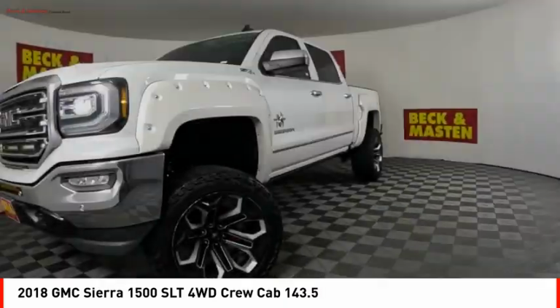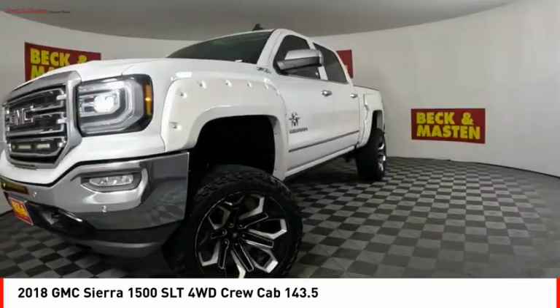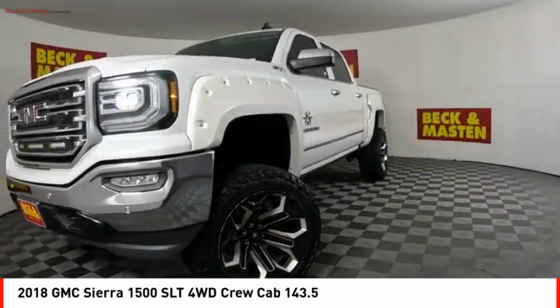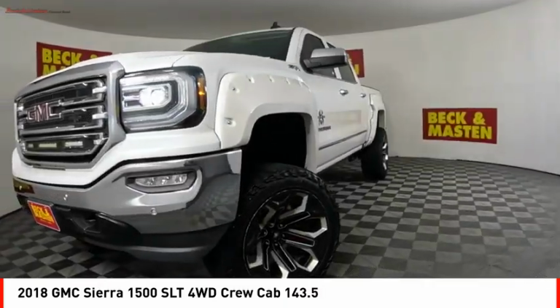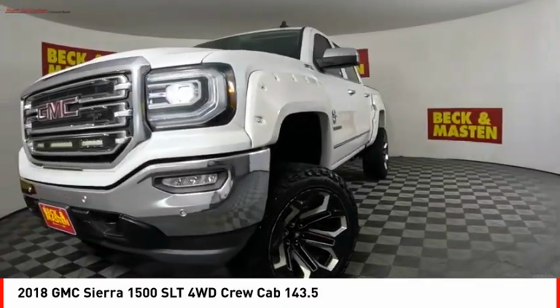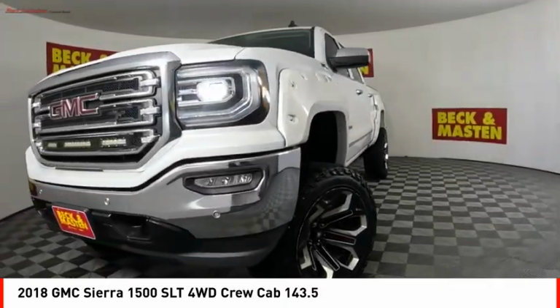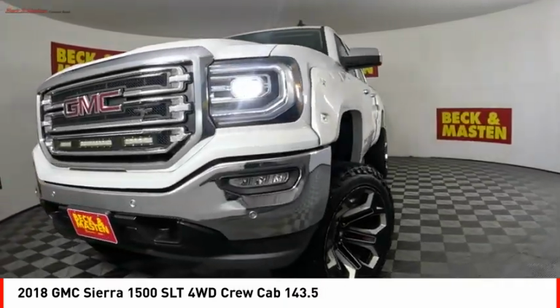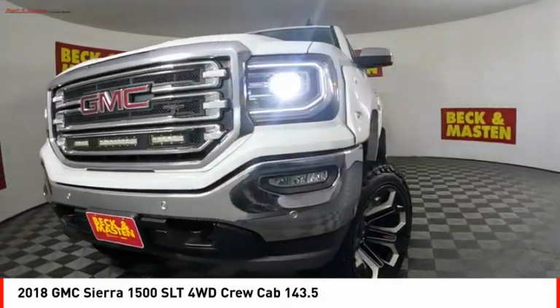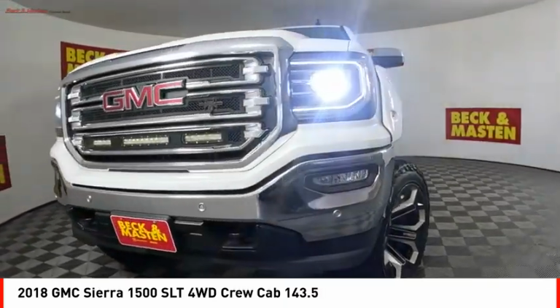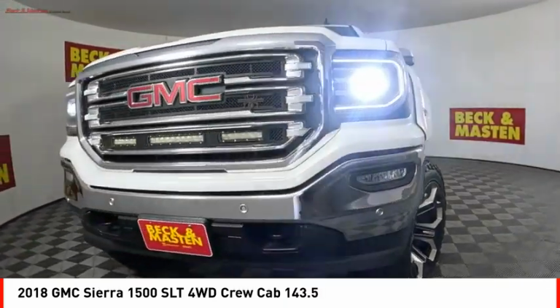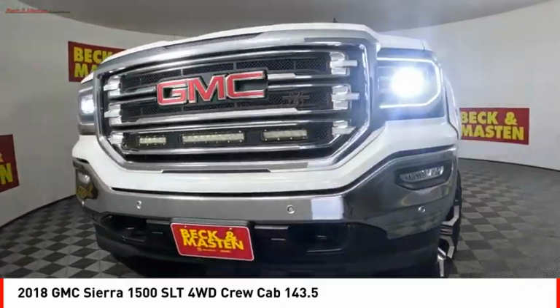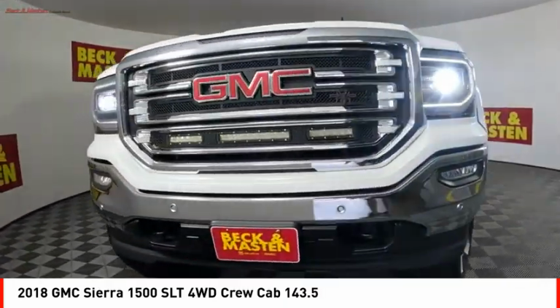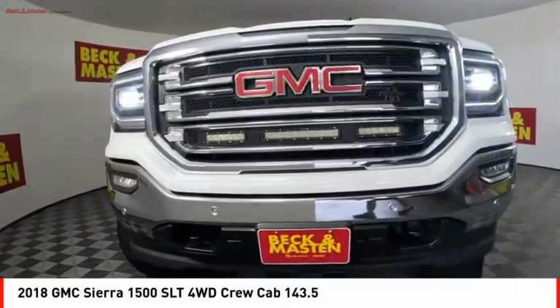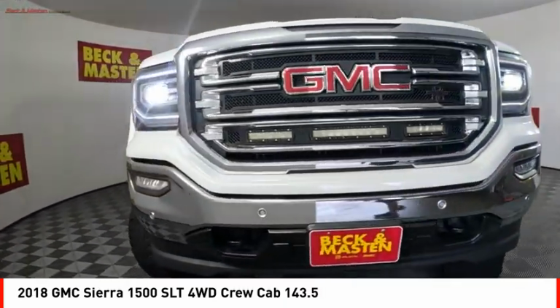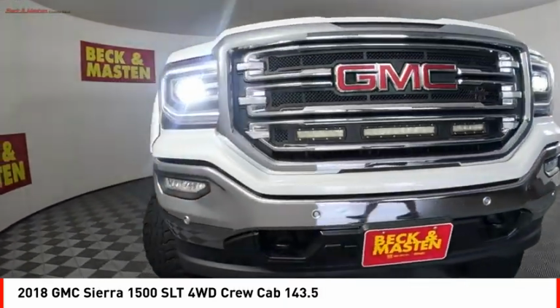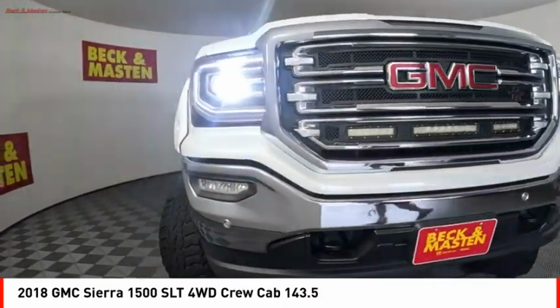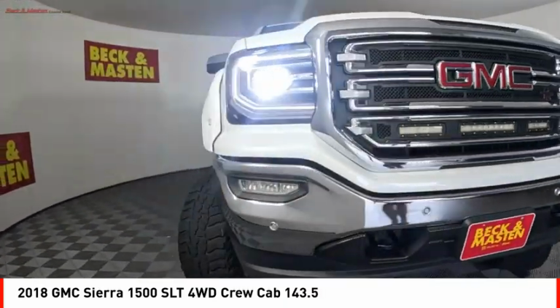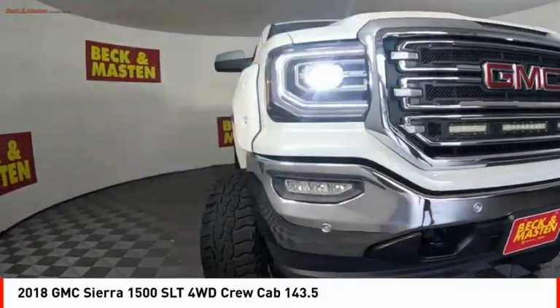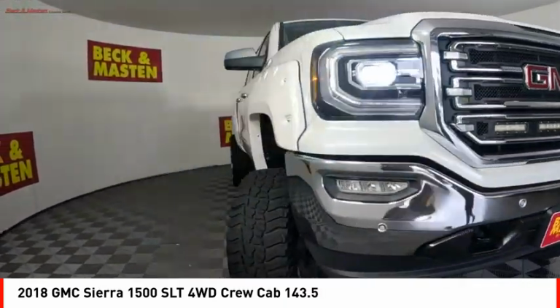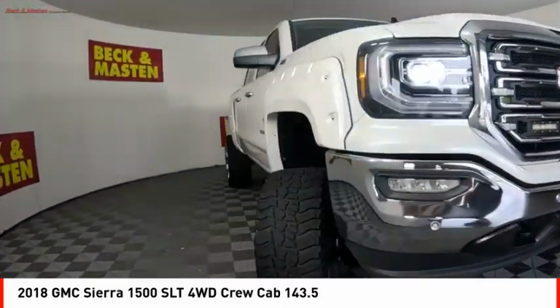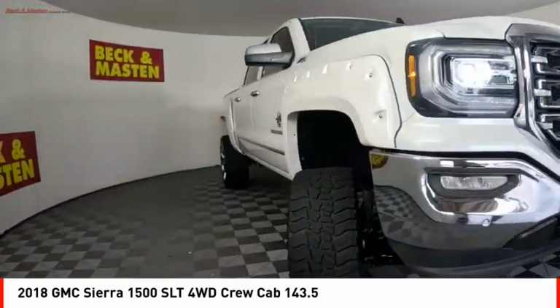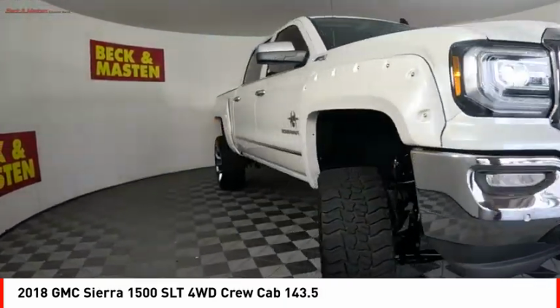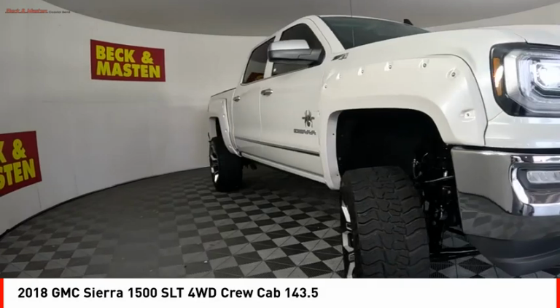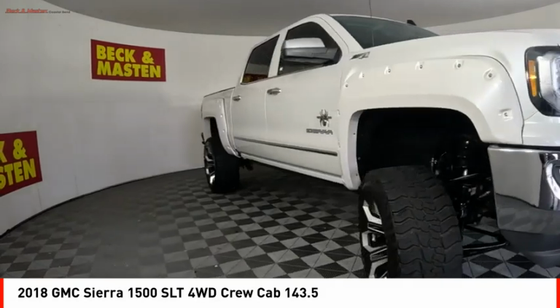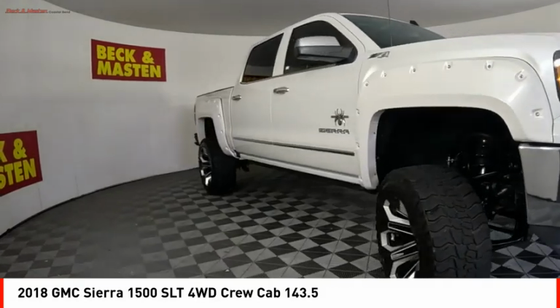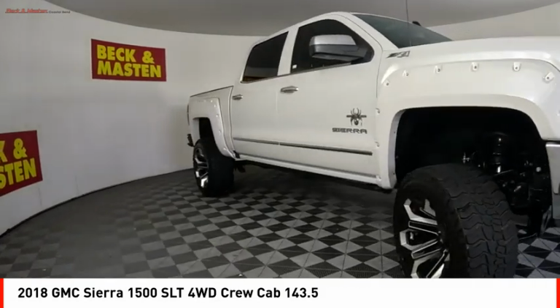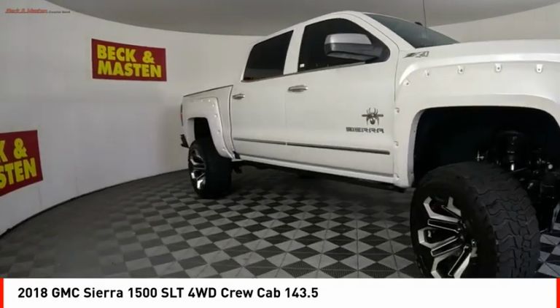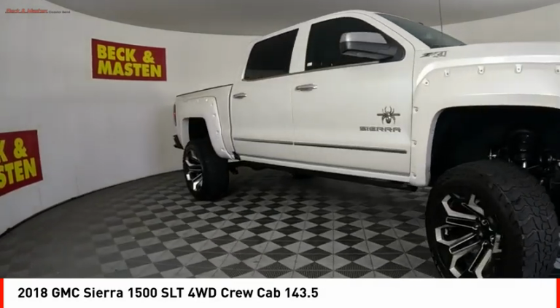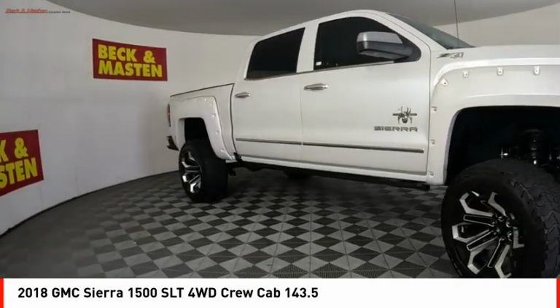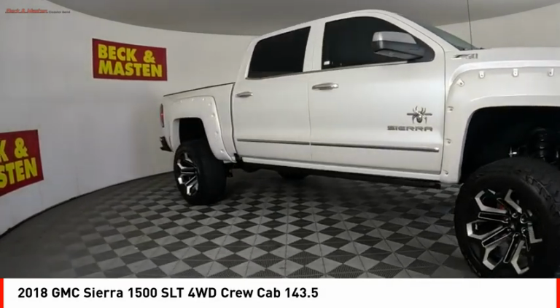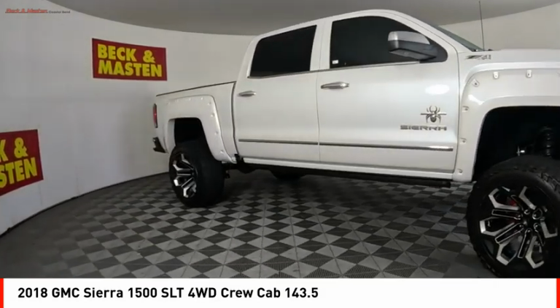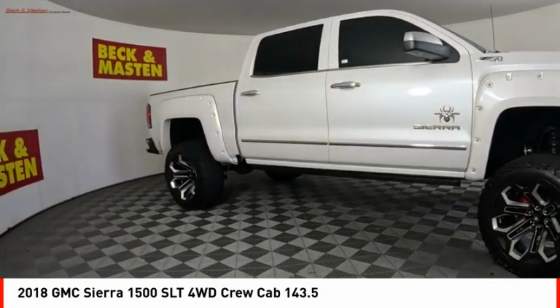Front suspension type: strut. Roll stability control. Auxiliary transmission fluid cooler. Braking assist.